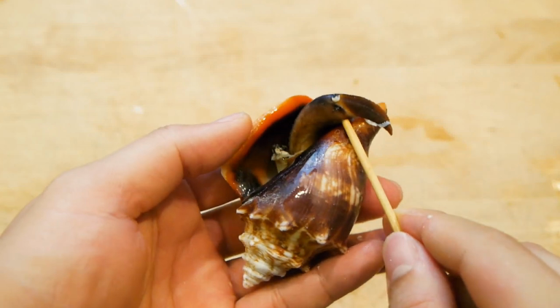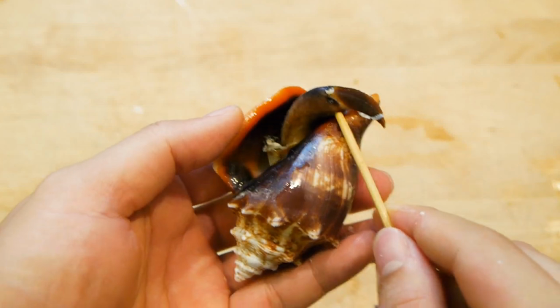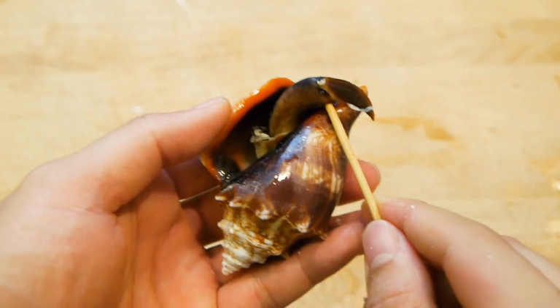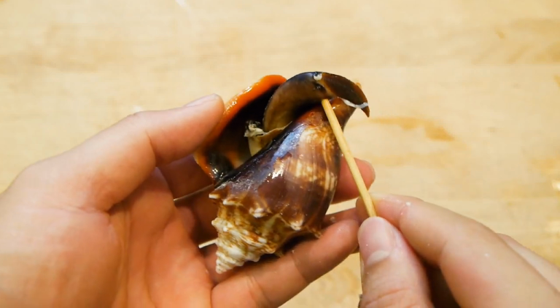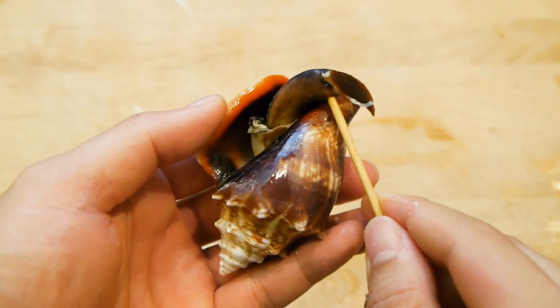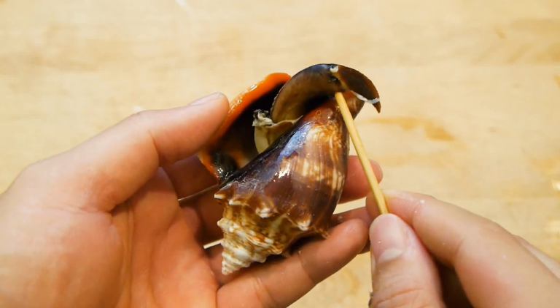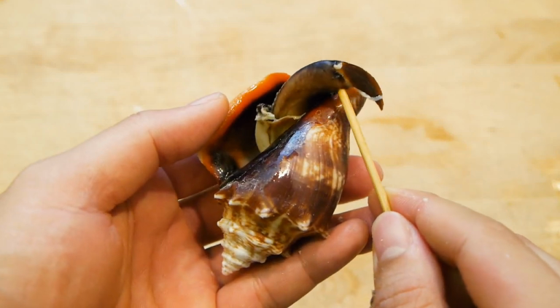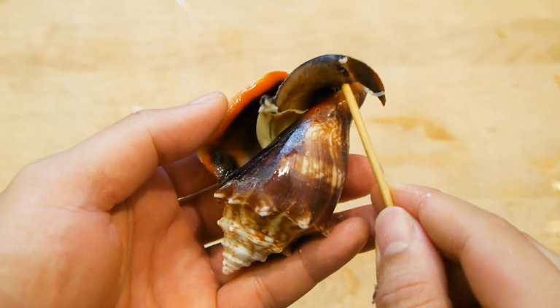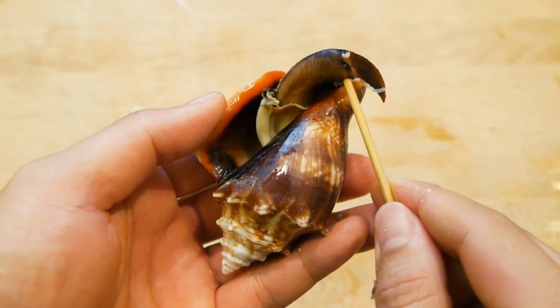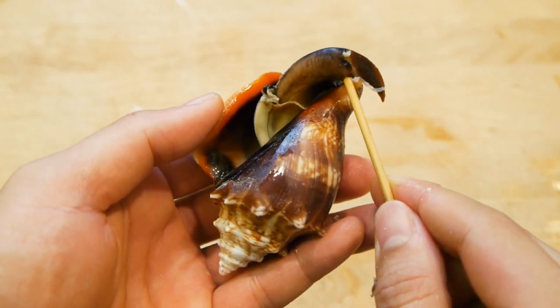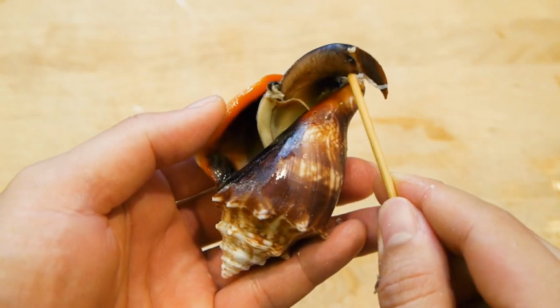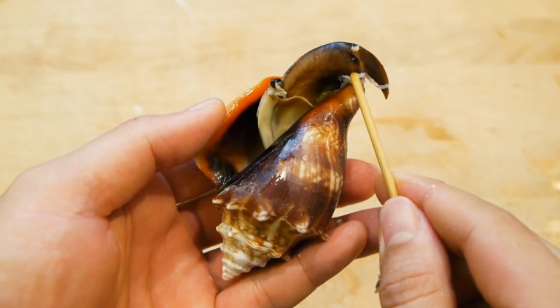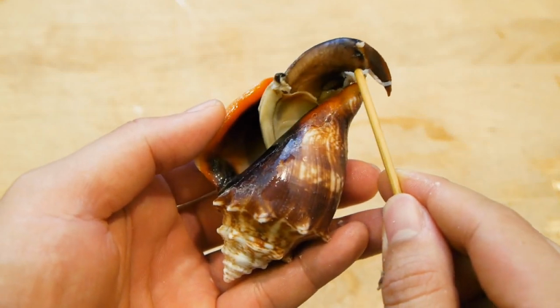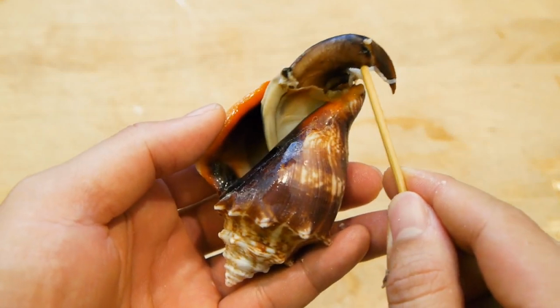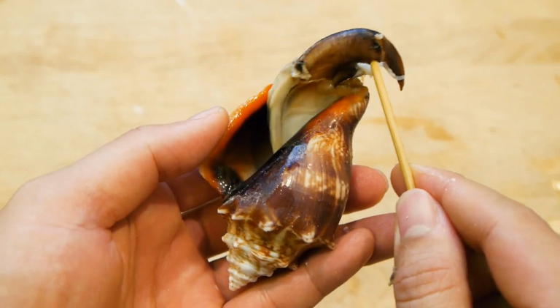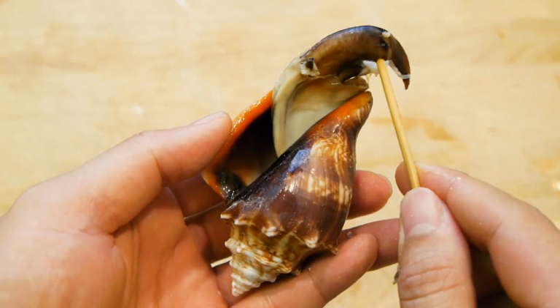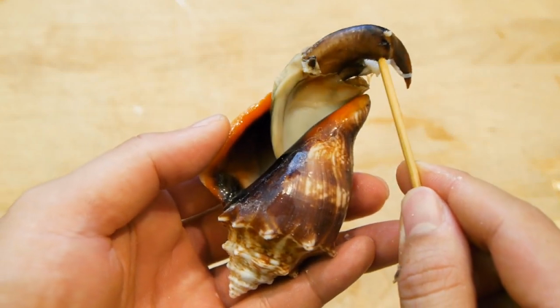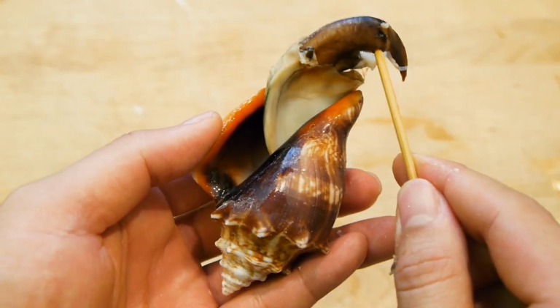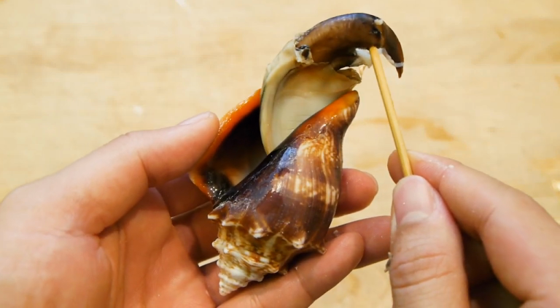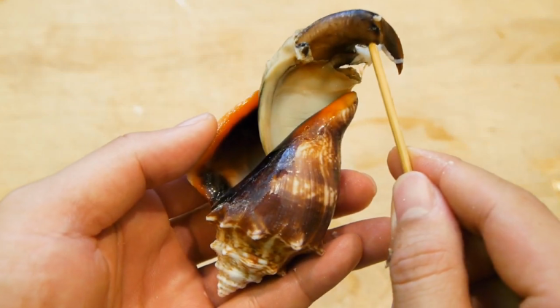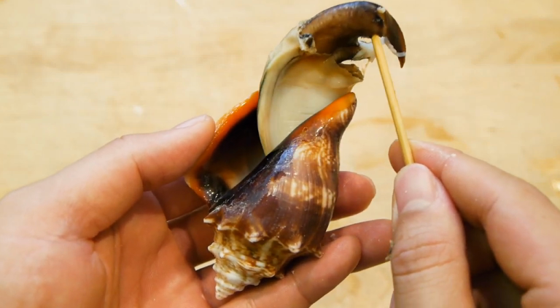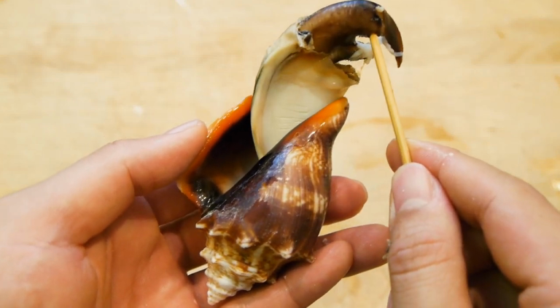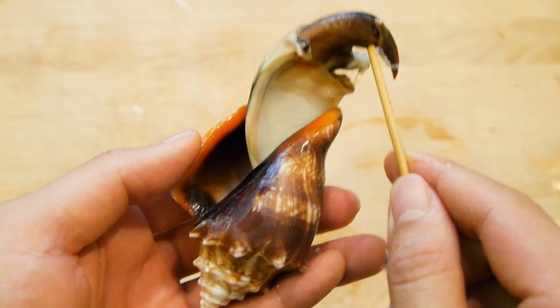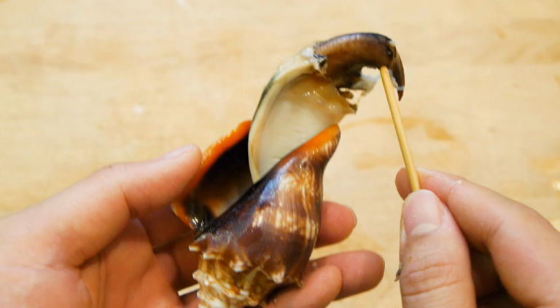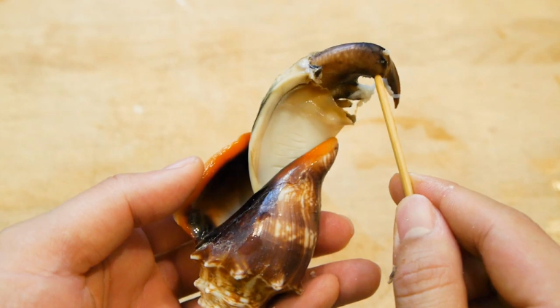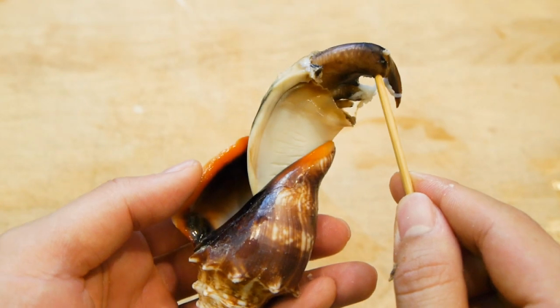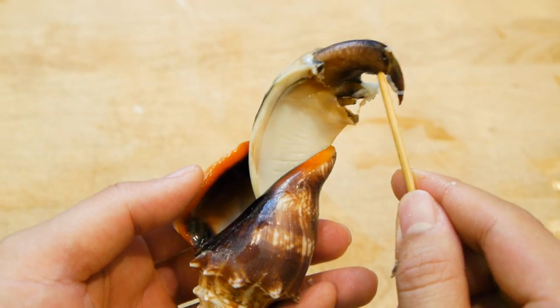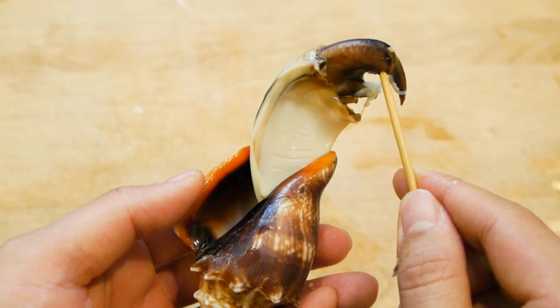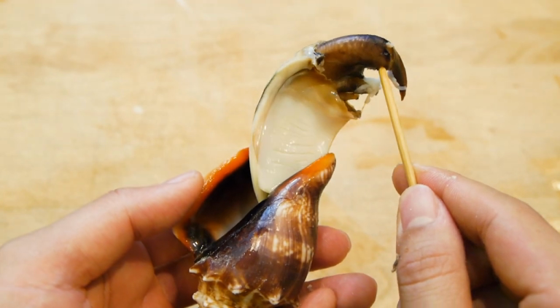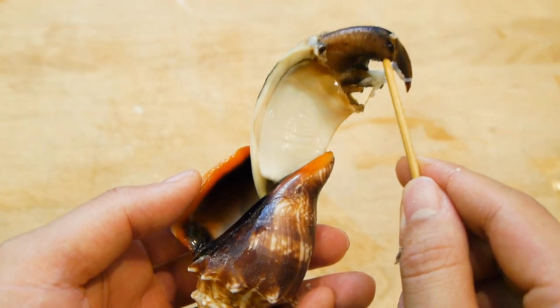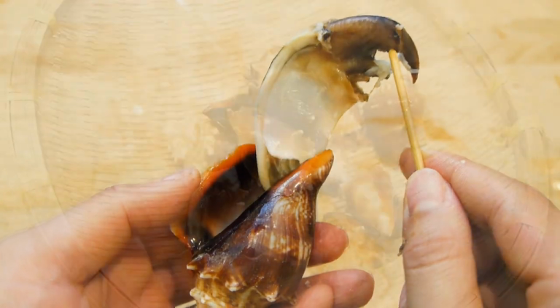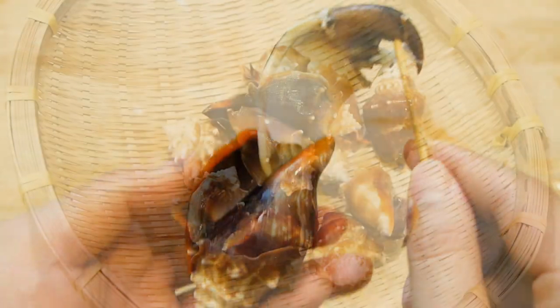Hey, thanks for checking out another Sushi Everyday video. Hope you guys find this useful and subscribe for more.